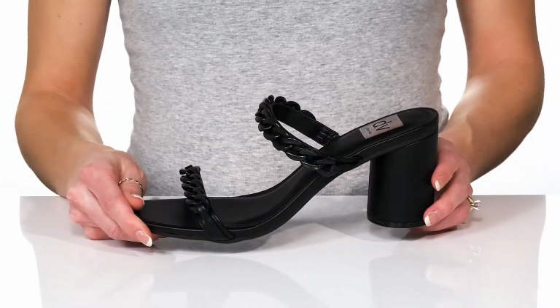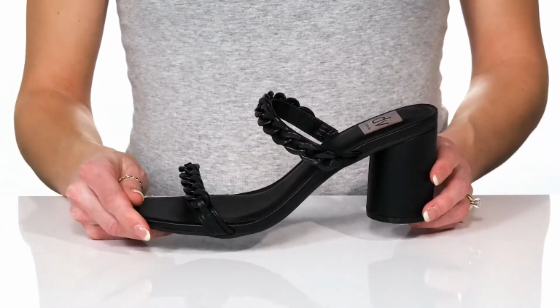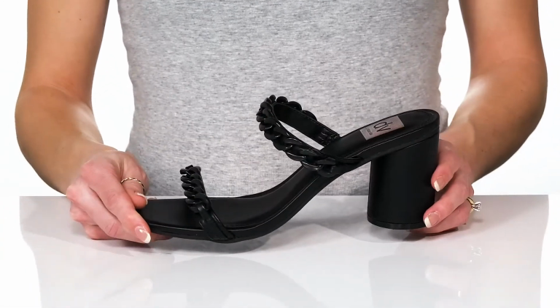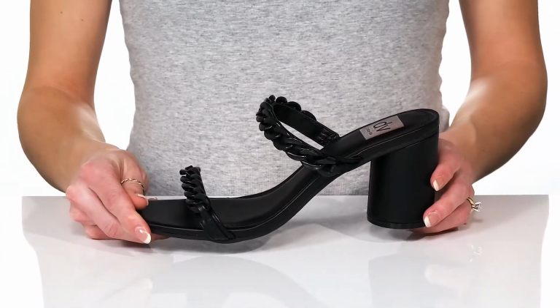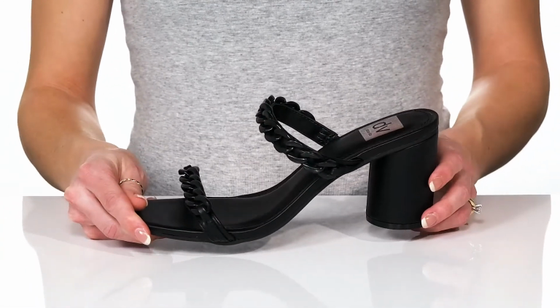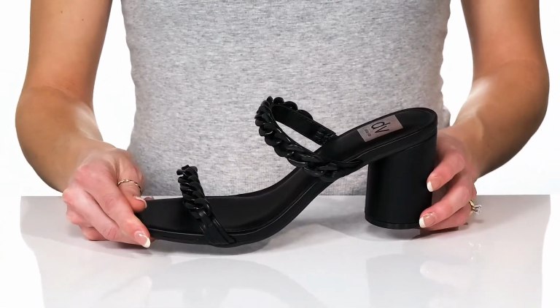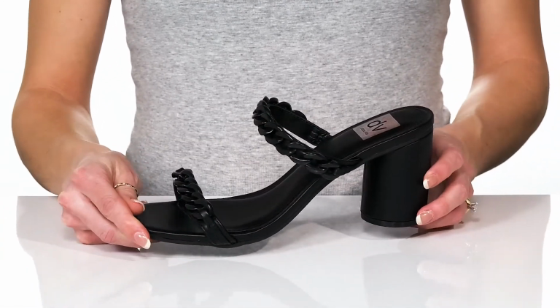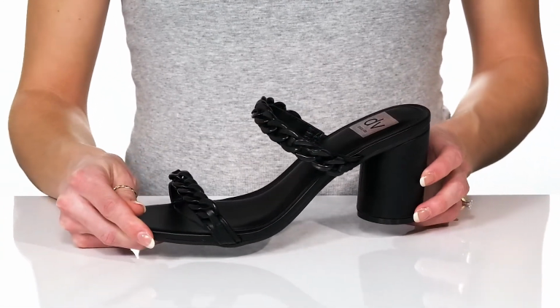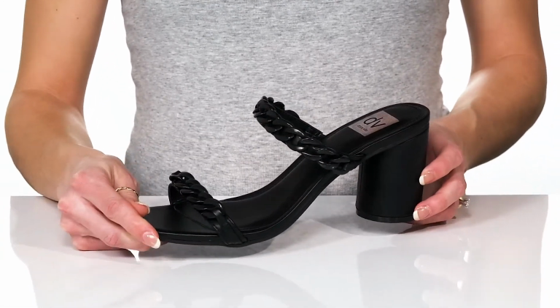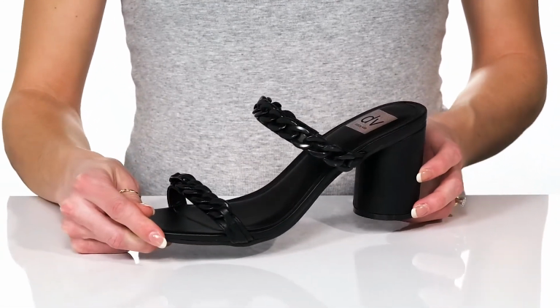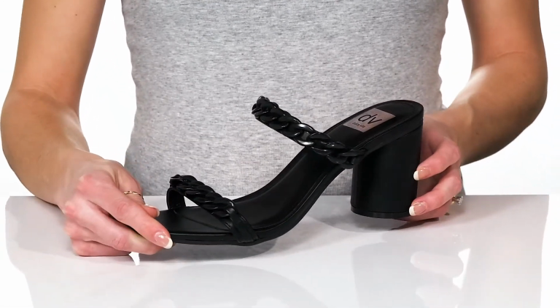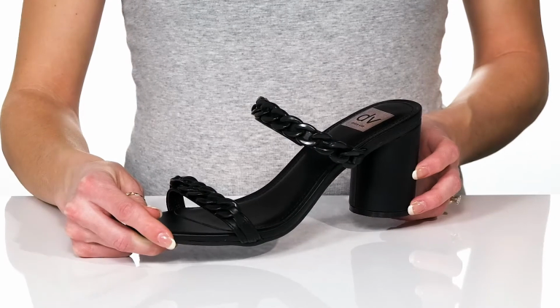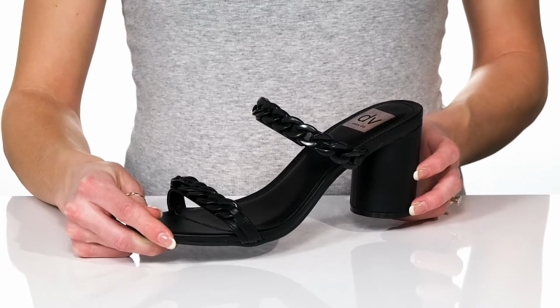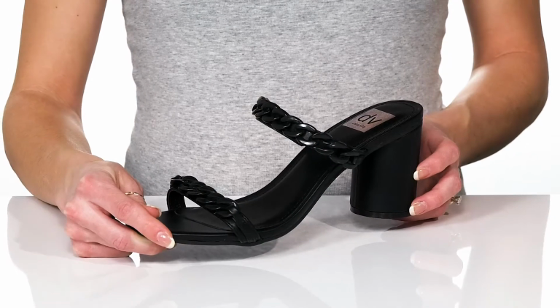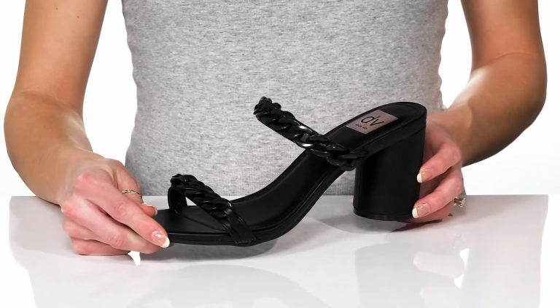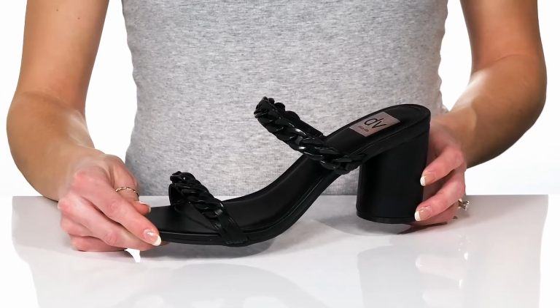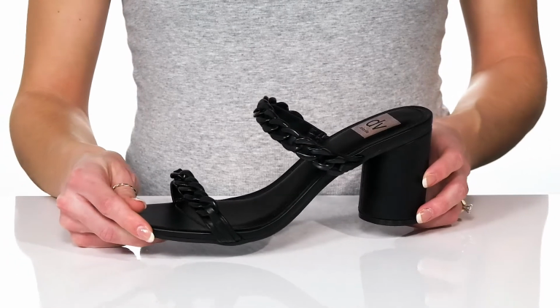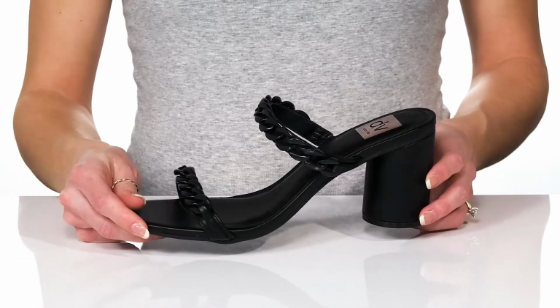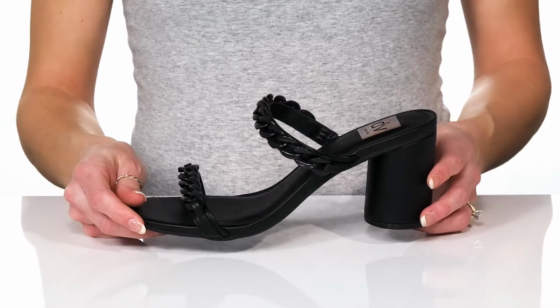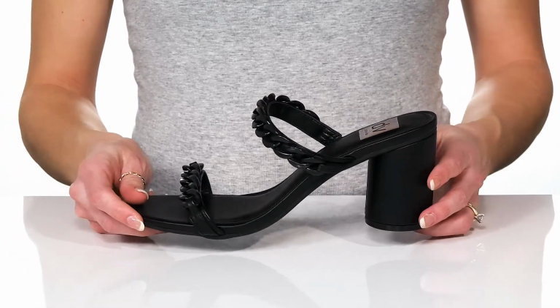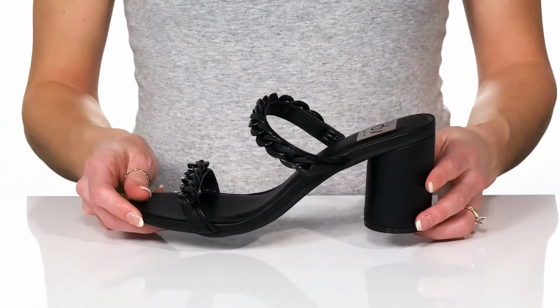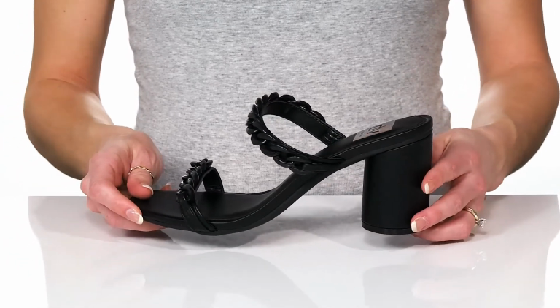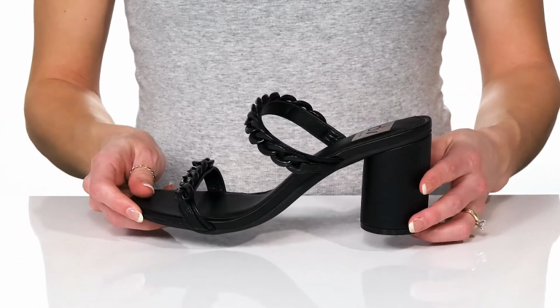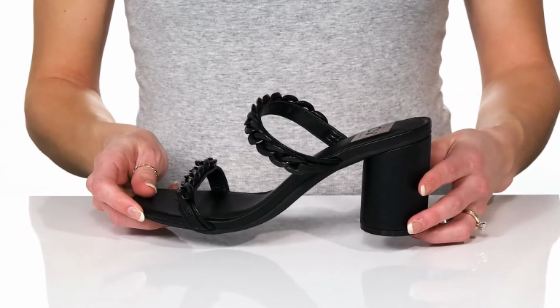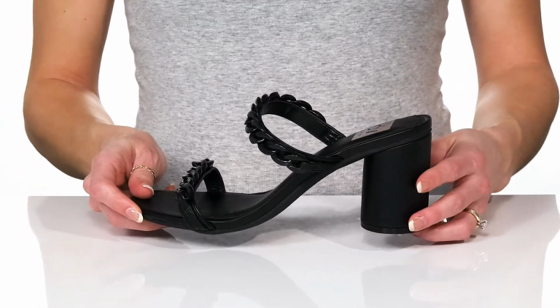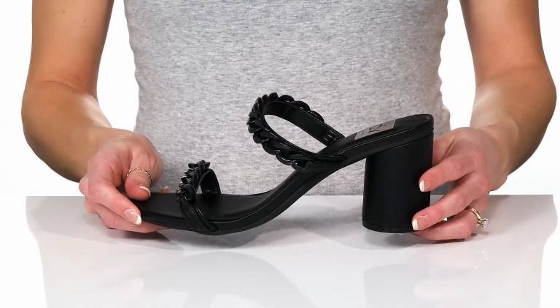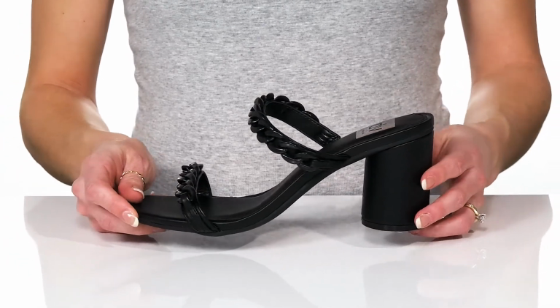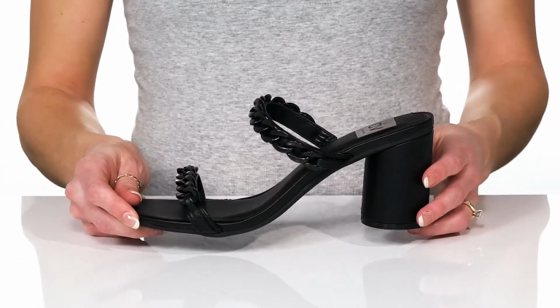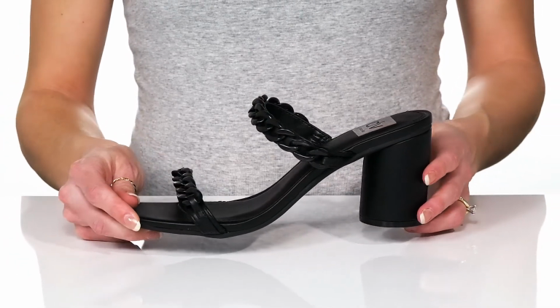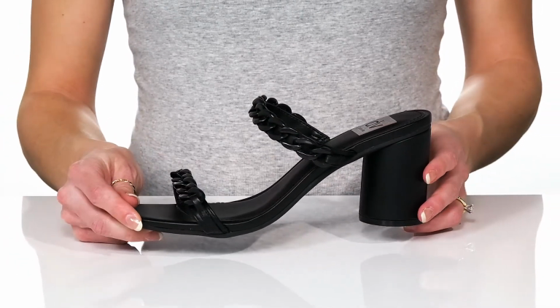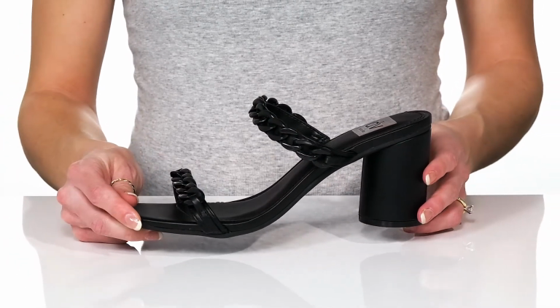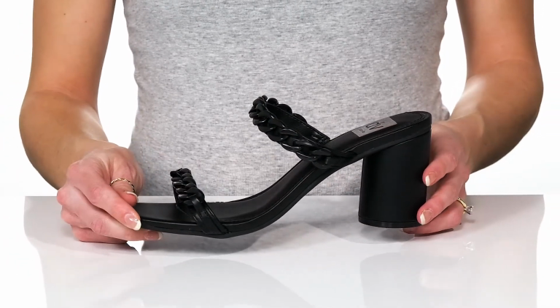You can style these with a faux leather skirt and tank top for a really edgy vibe.